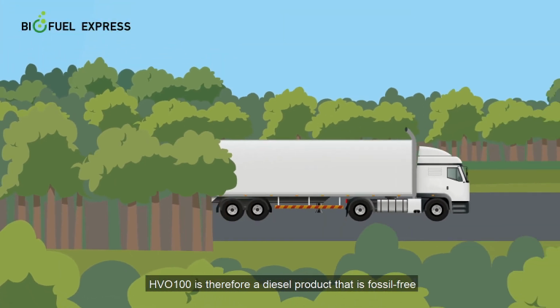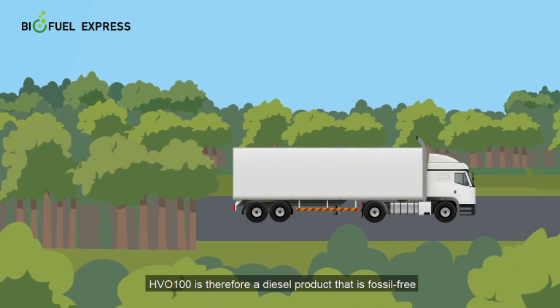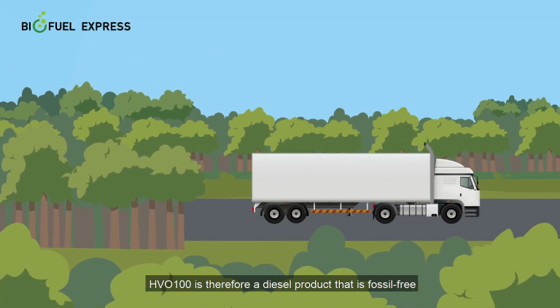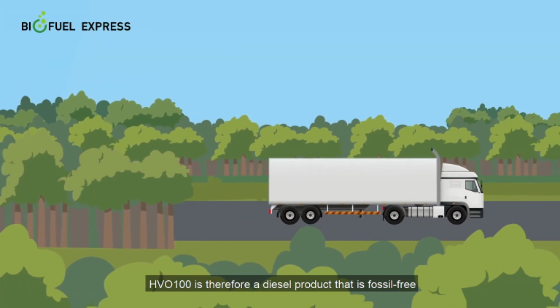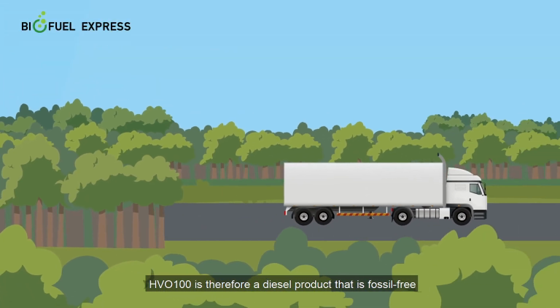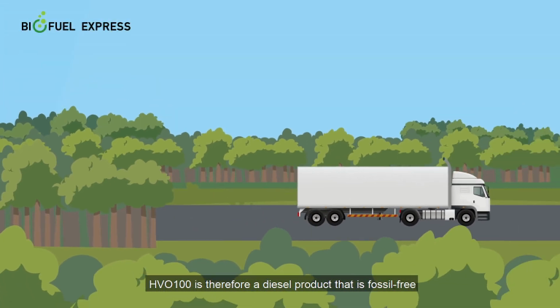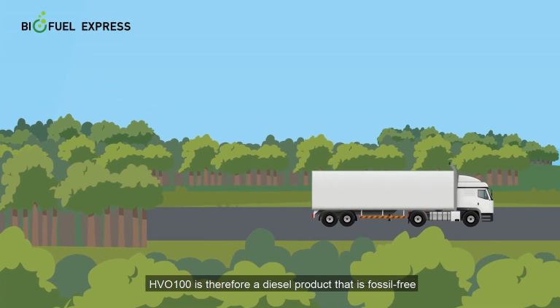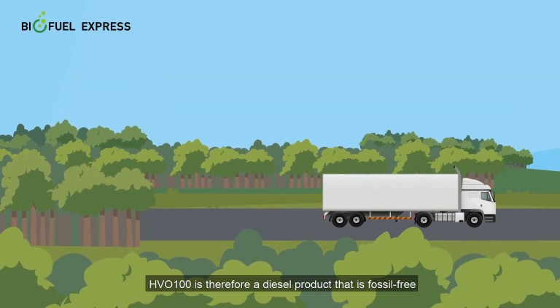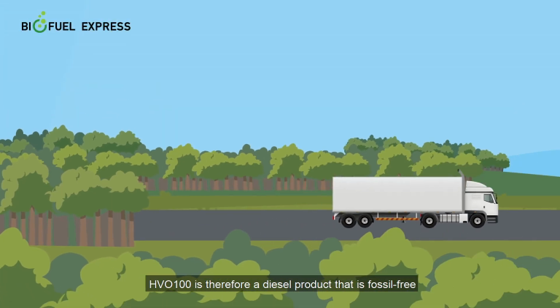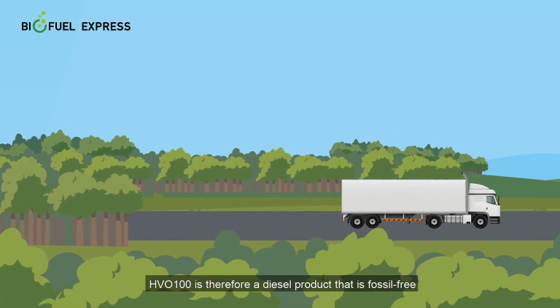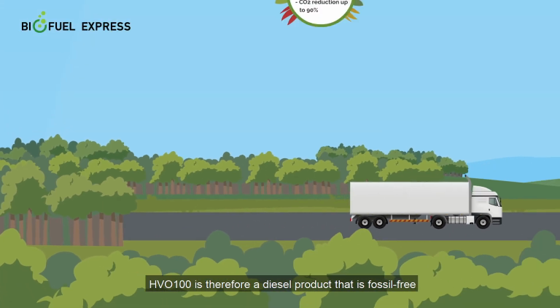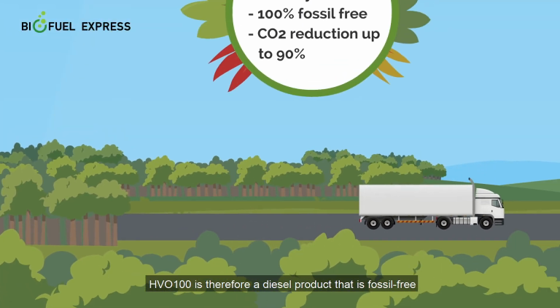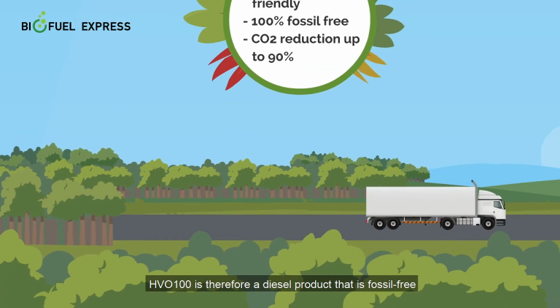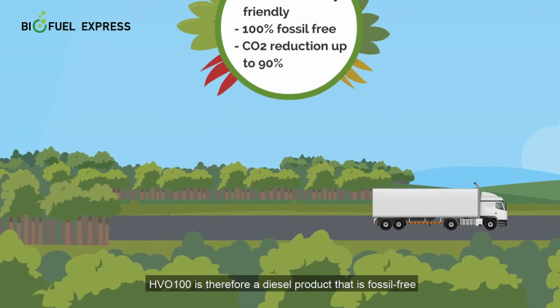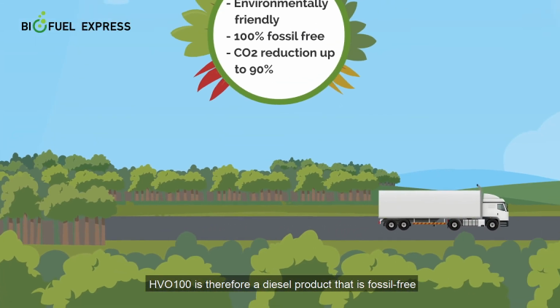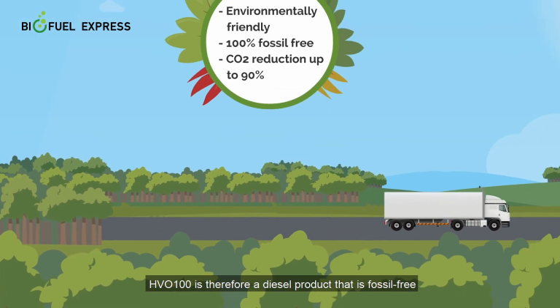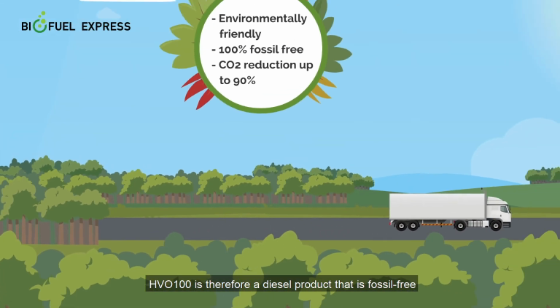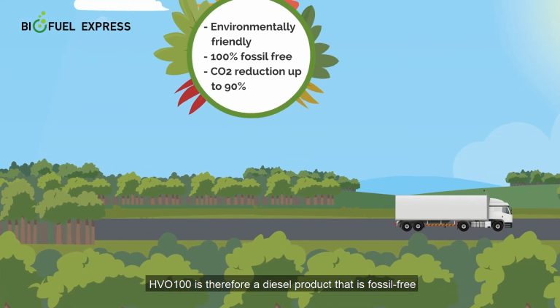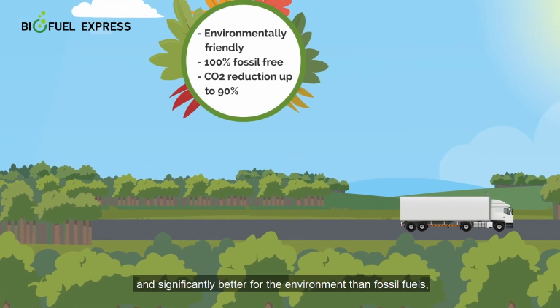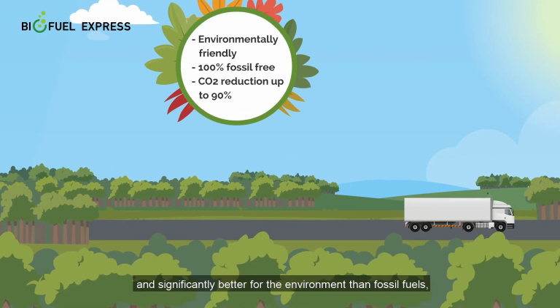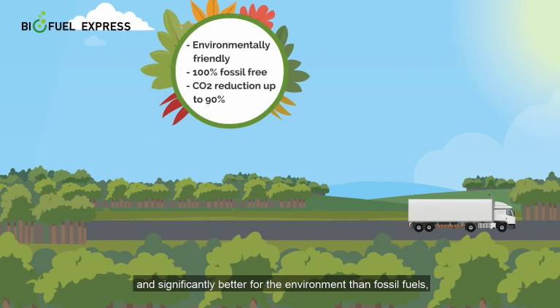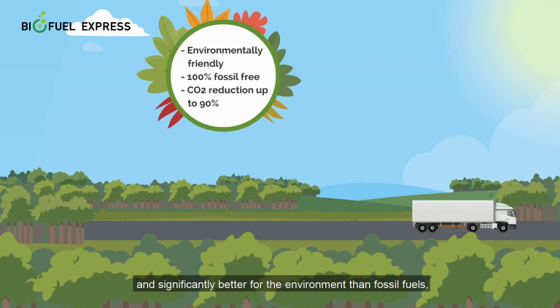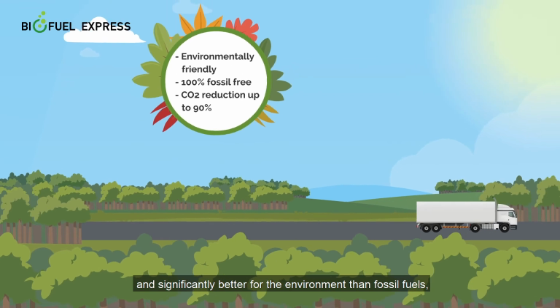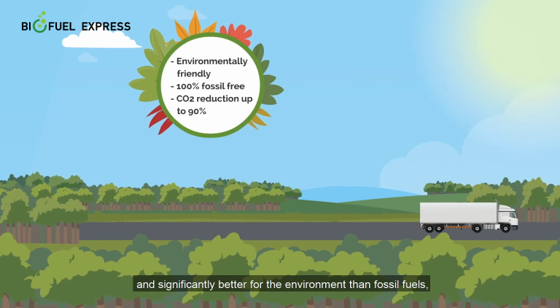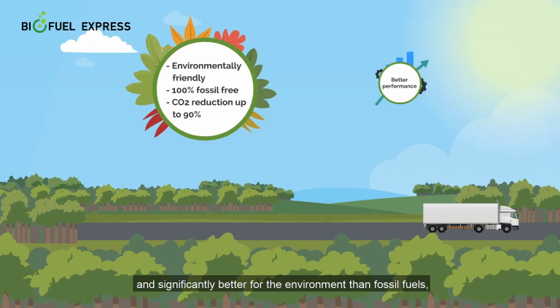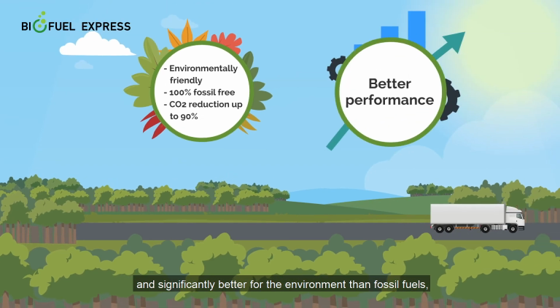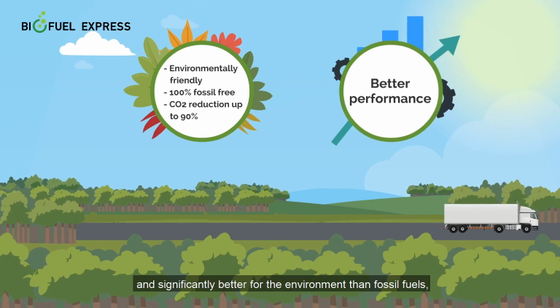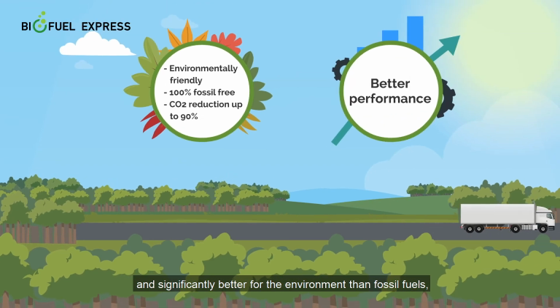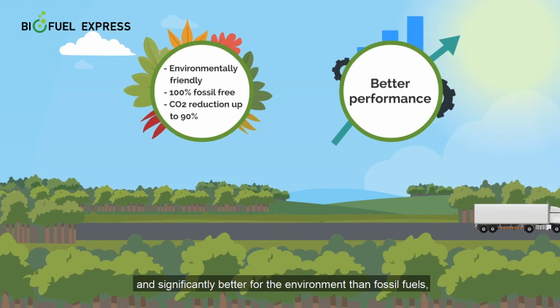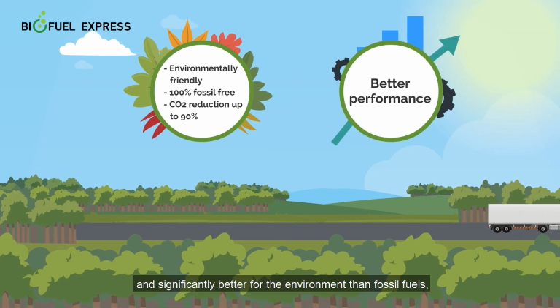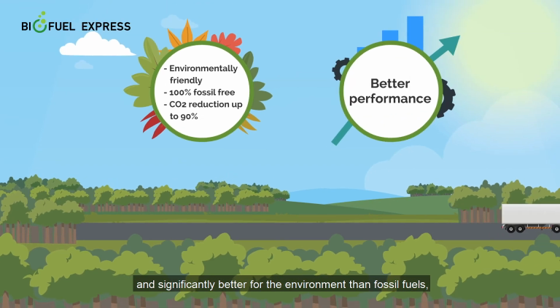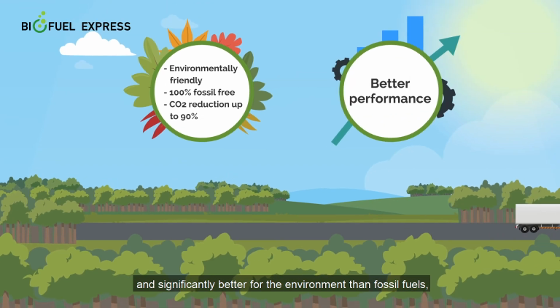HVO100 is therefore a diesel product that is fossil free and significantly better for the environment than fossil fuels, while you also get a better performance.